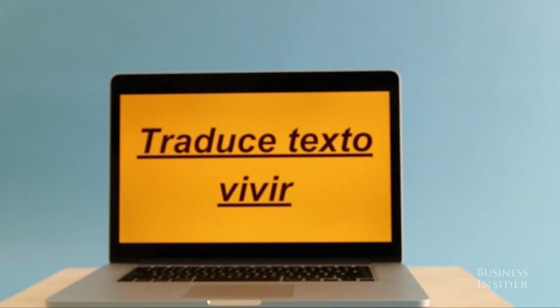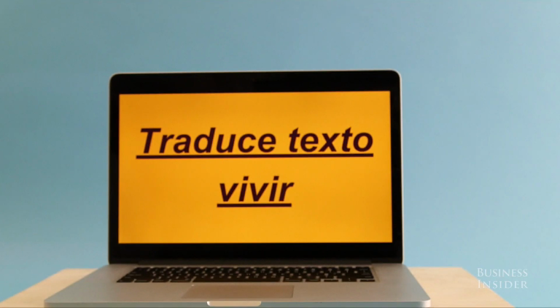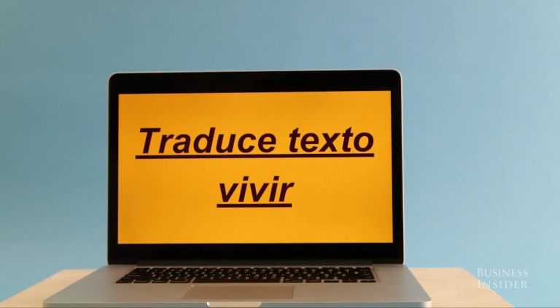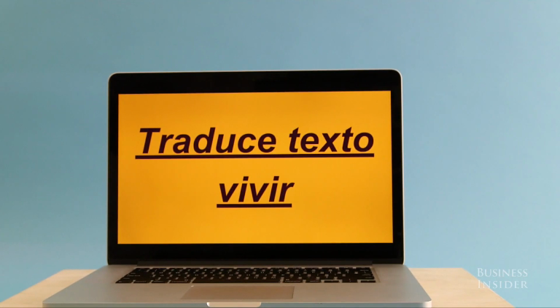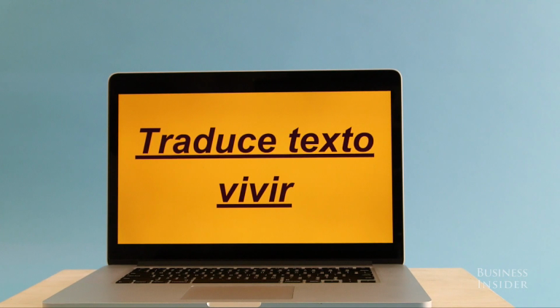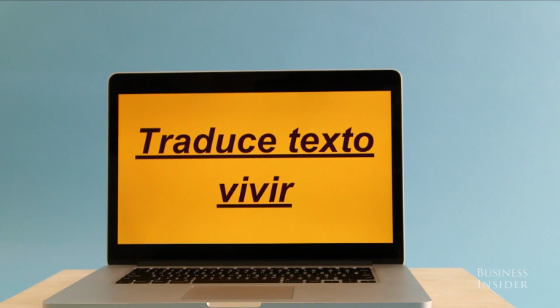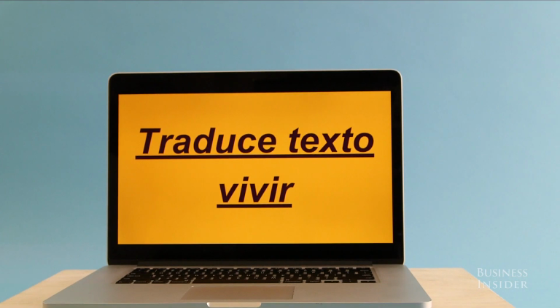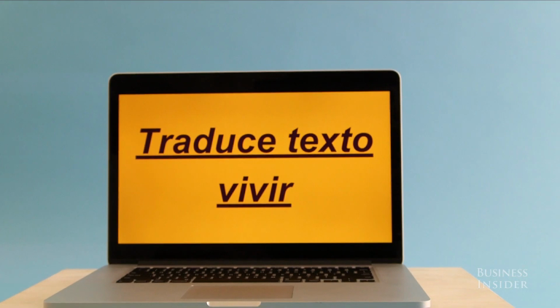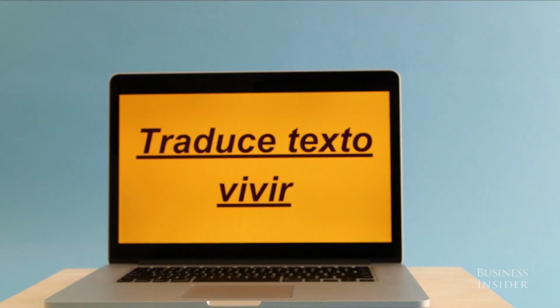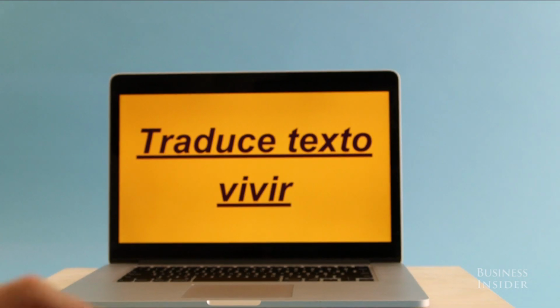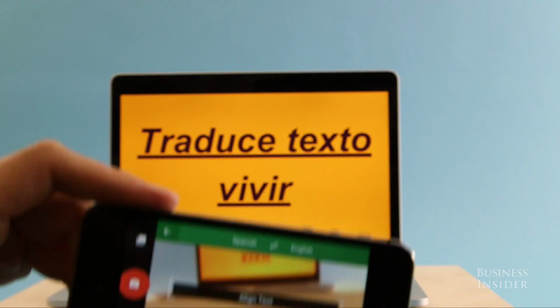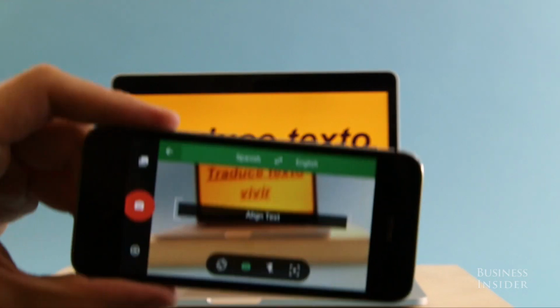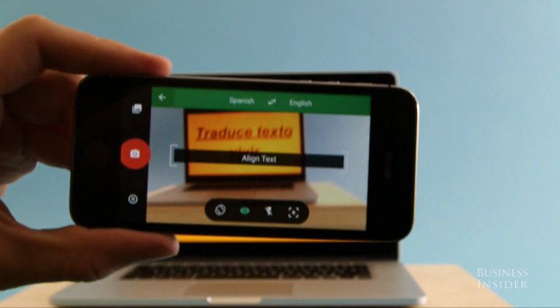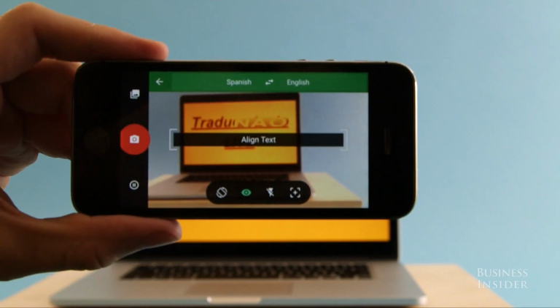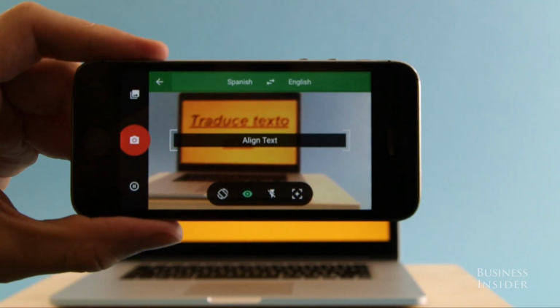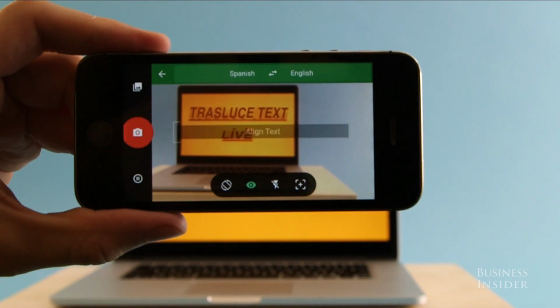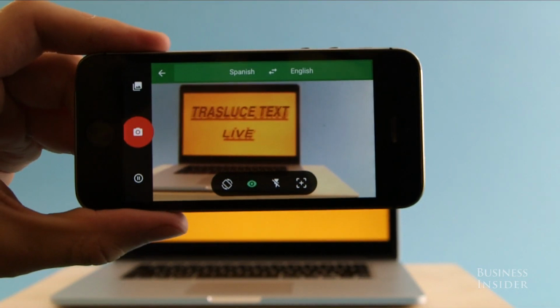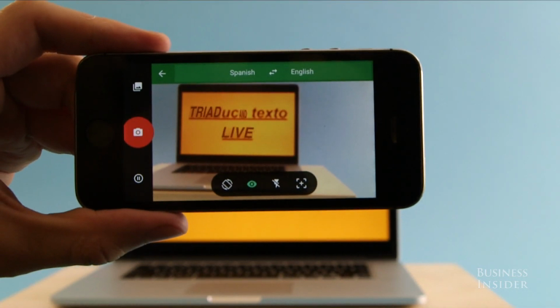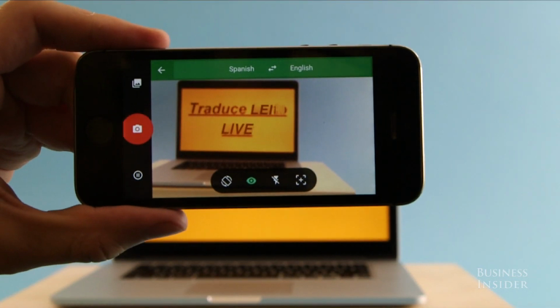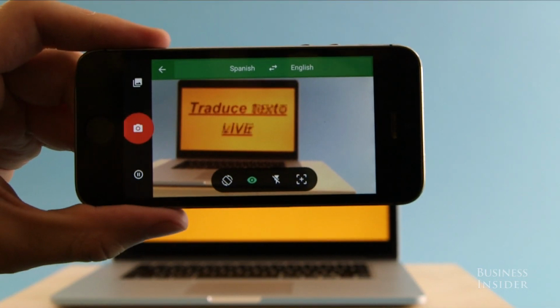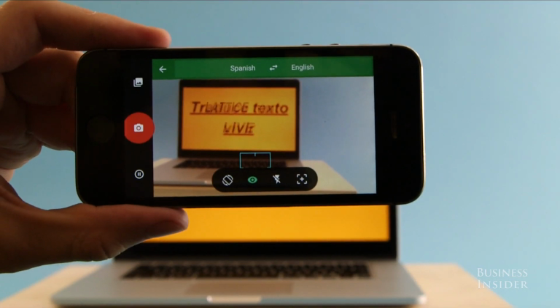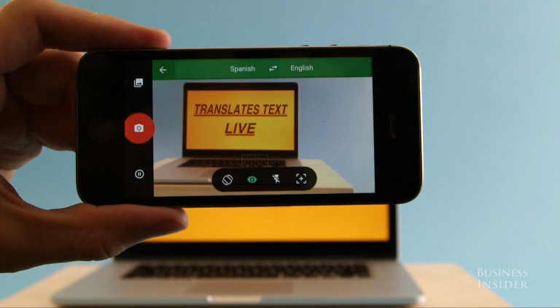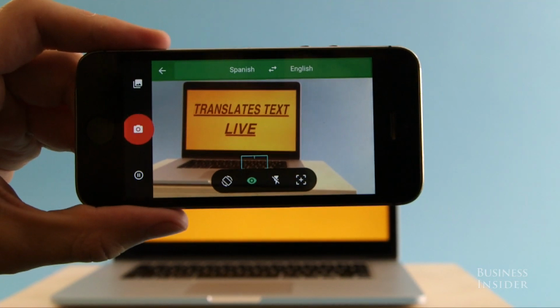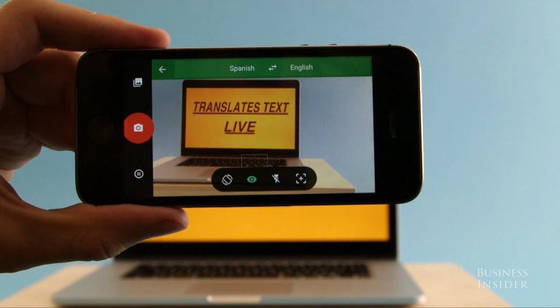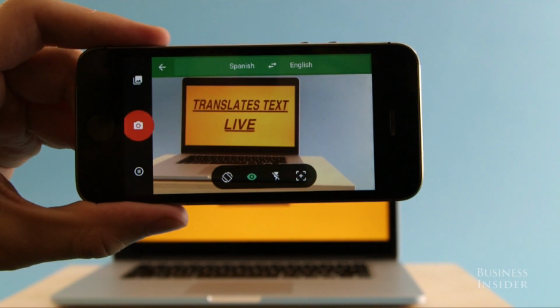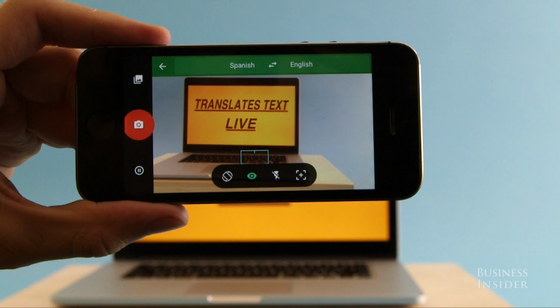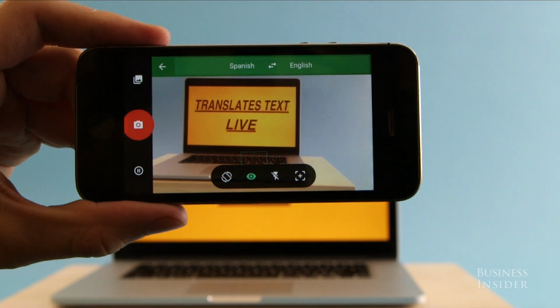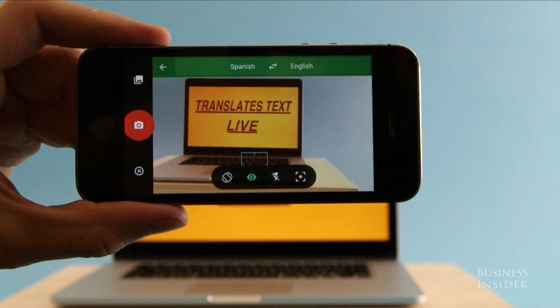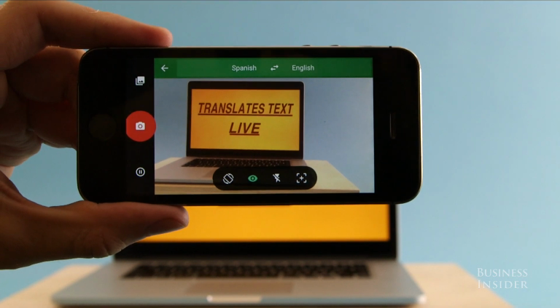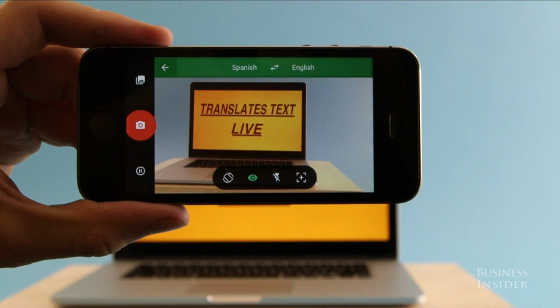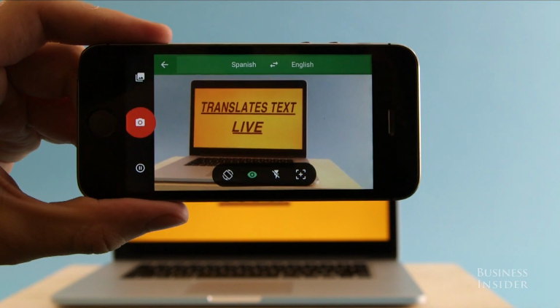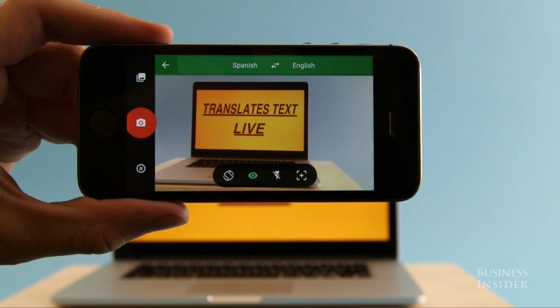Recently, they incorporated the Word Lens feature, which translates live text in your environment right on your screen.